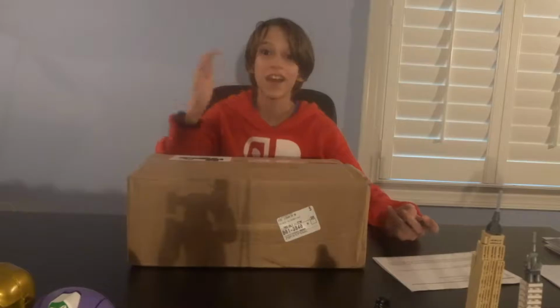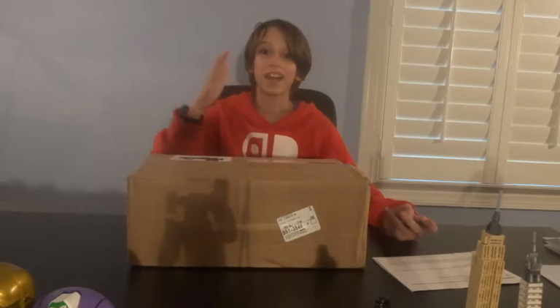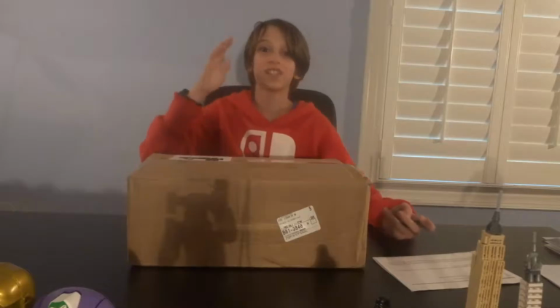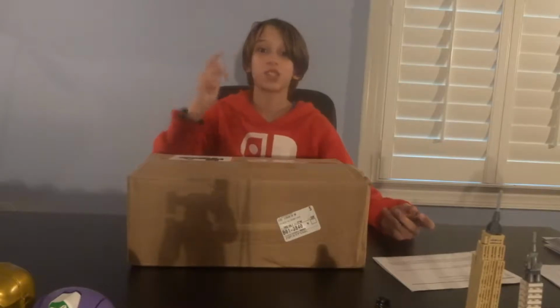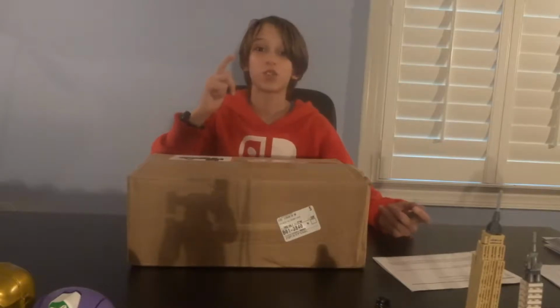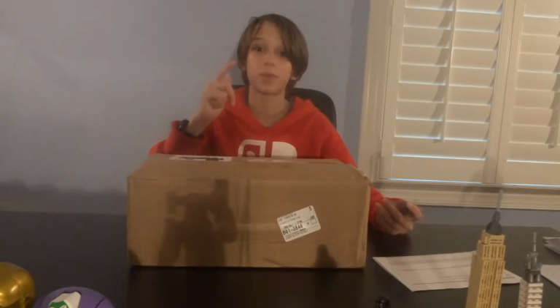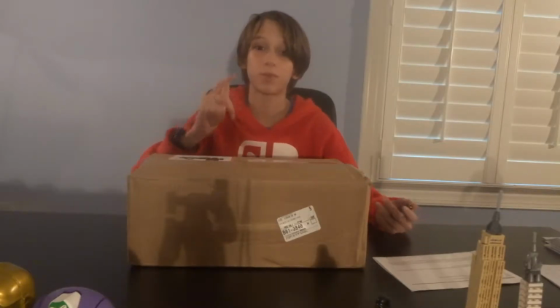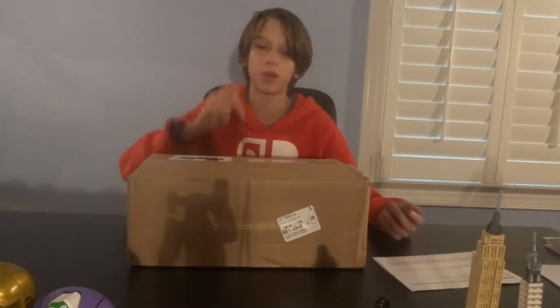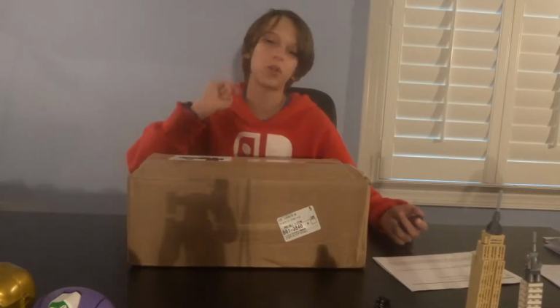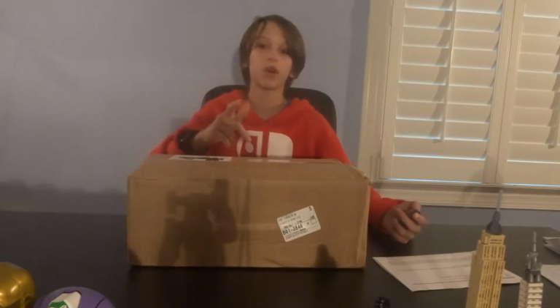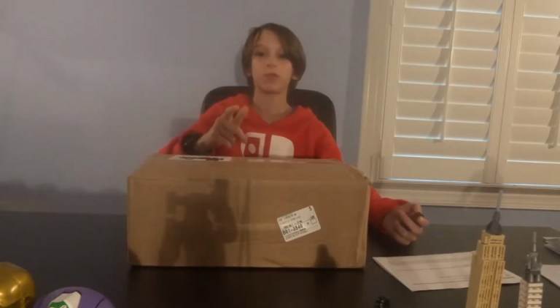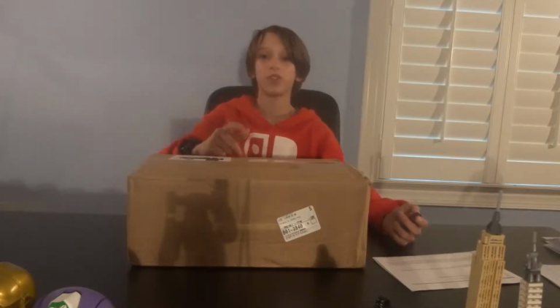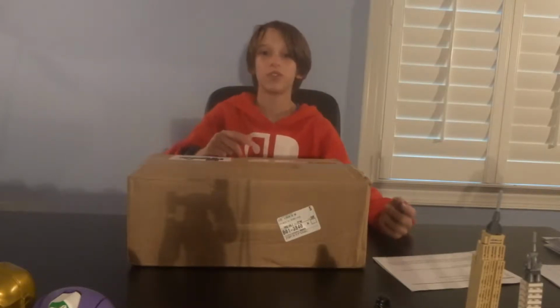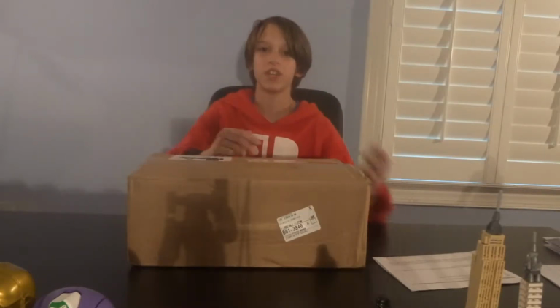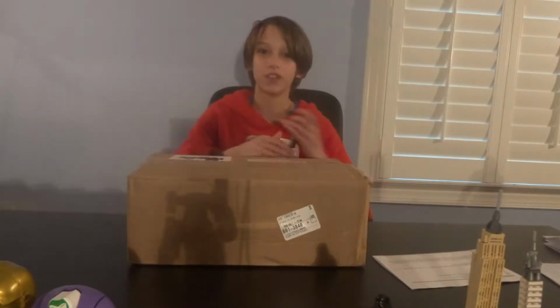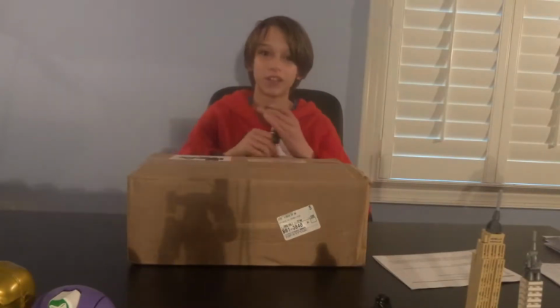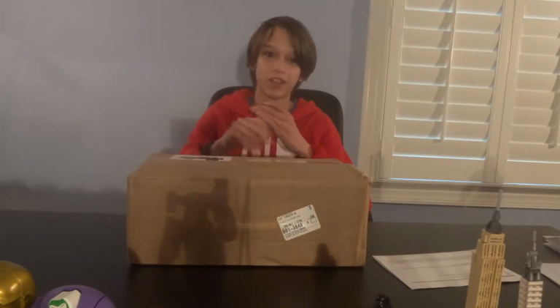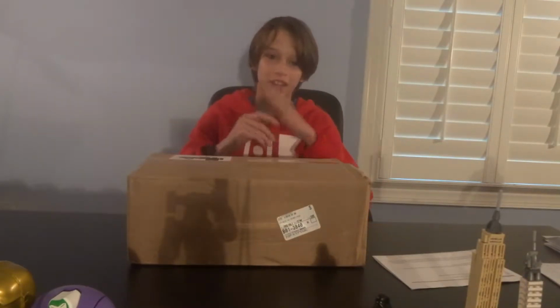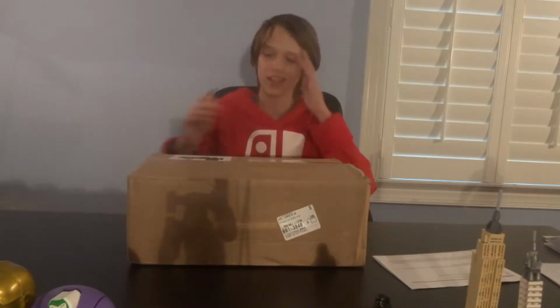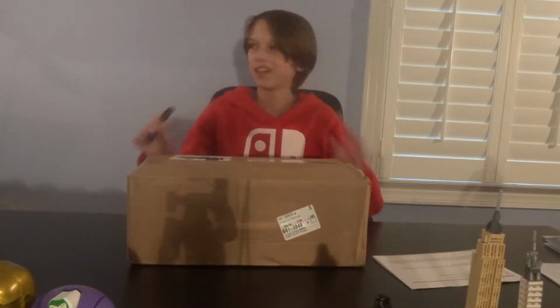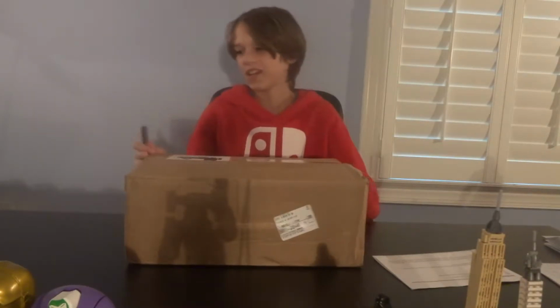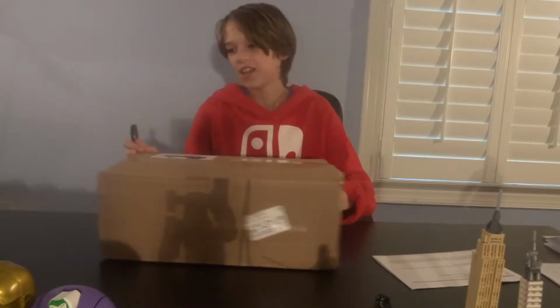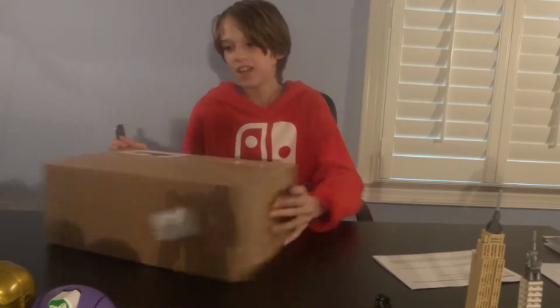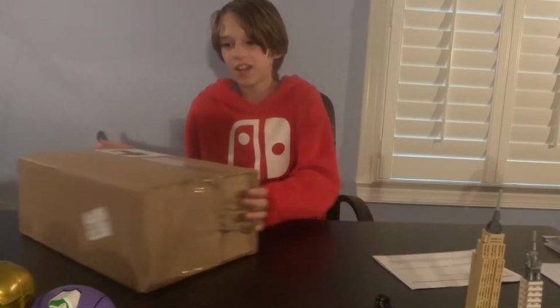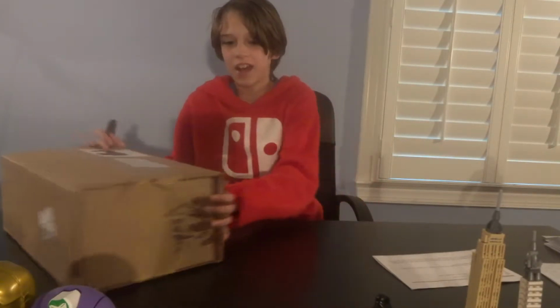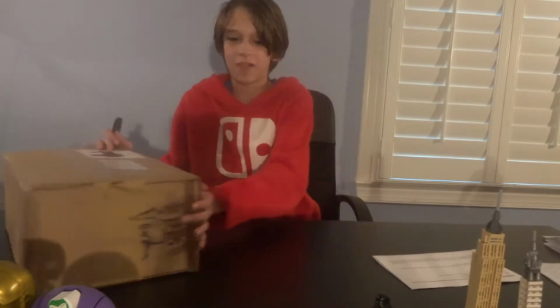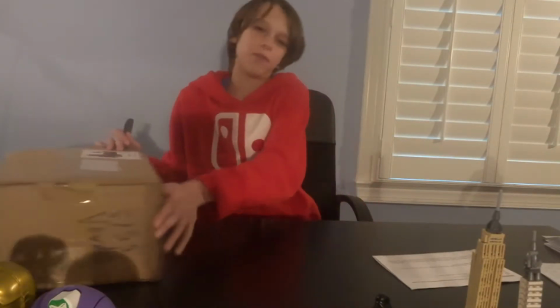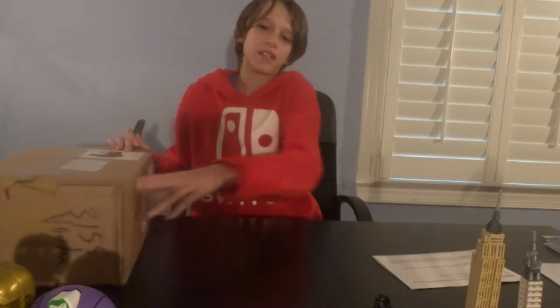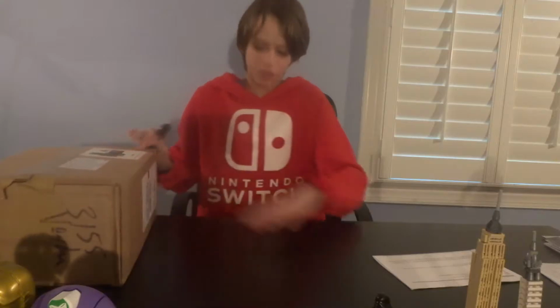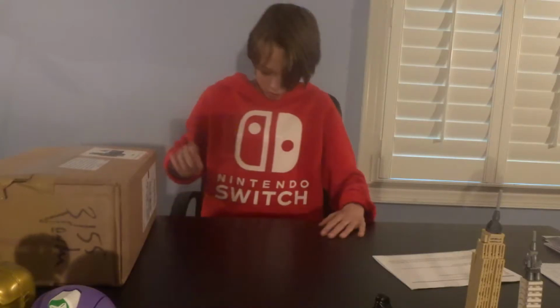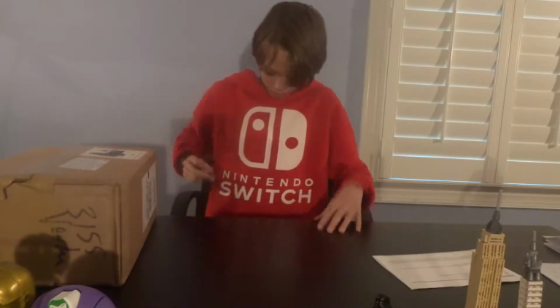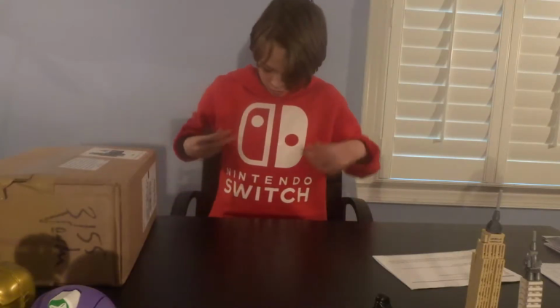Hey guys, Chief TripDarkPro here. Welcome to another video. Now today, I've been making some videos about this.